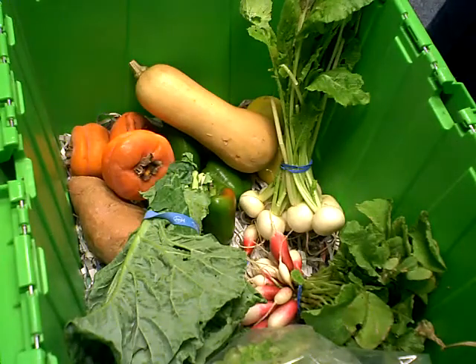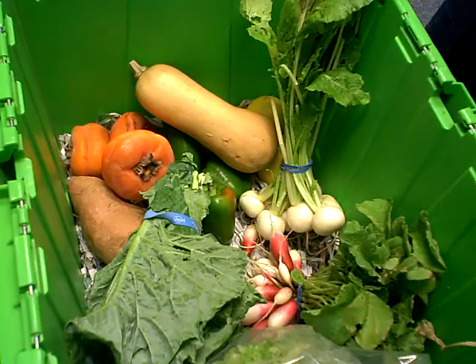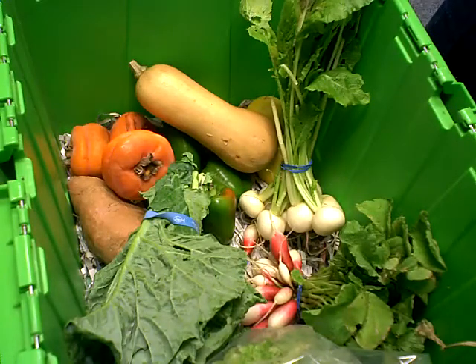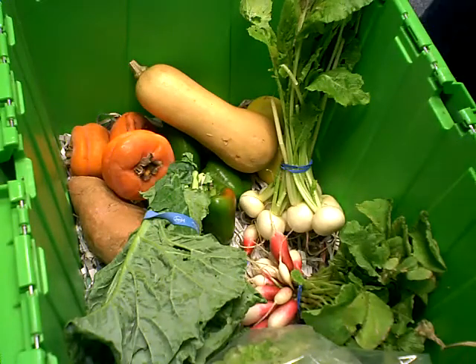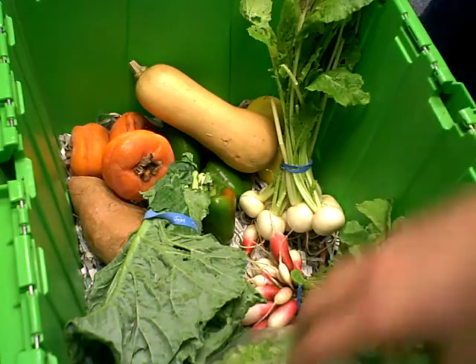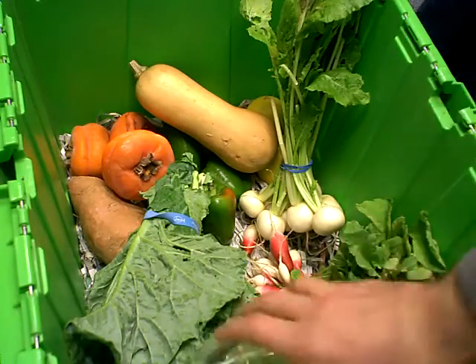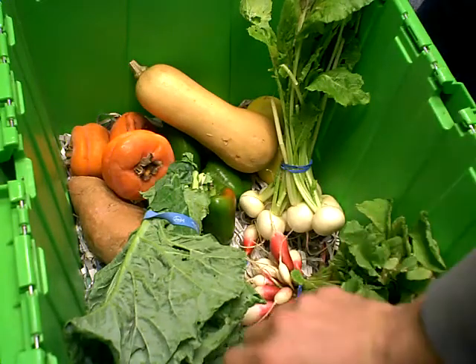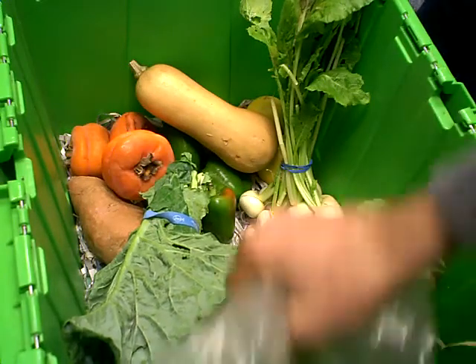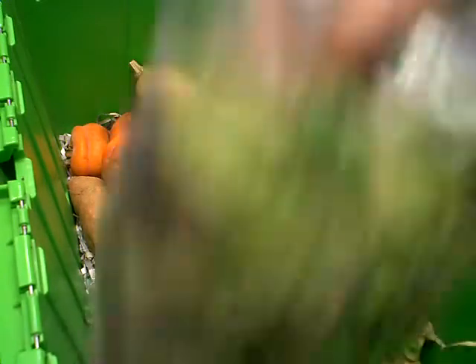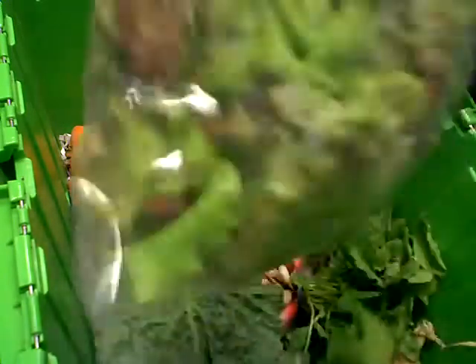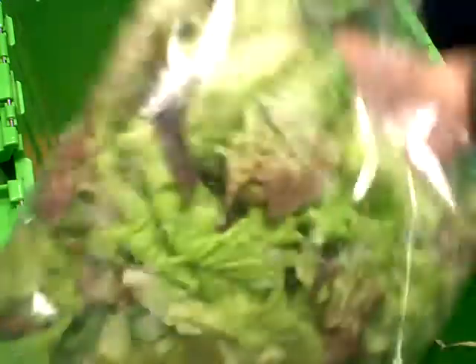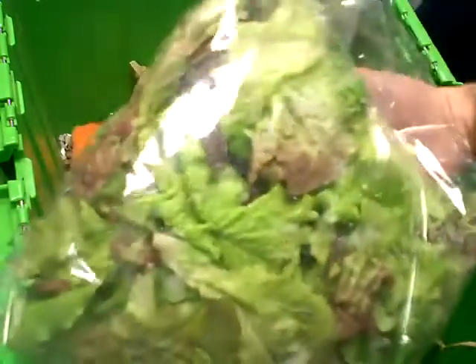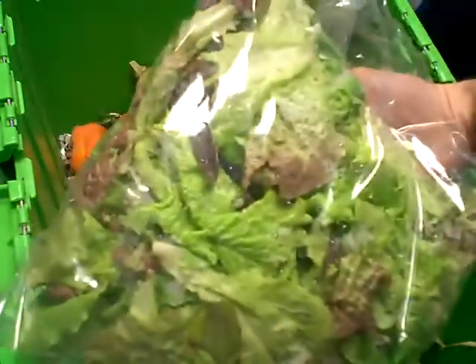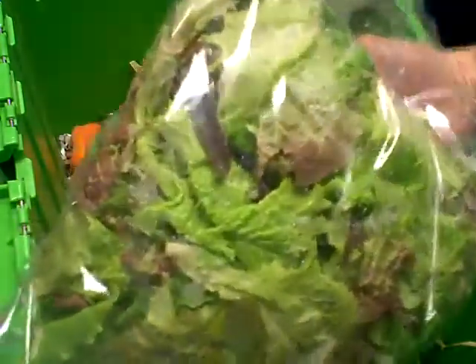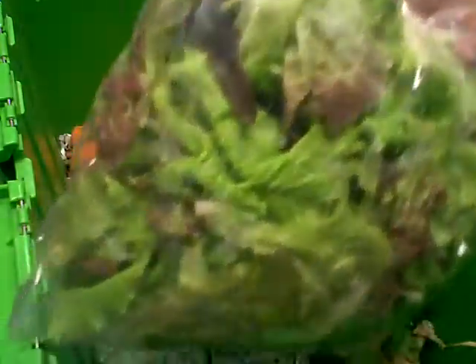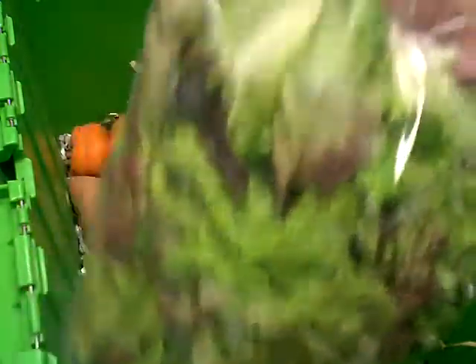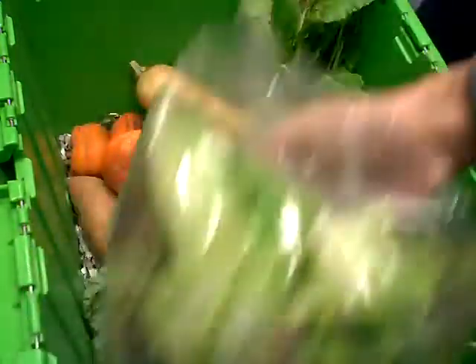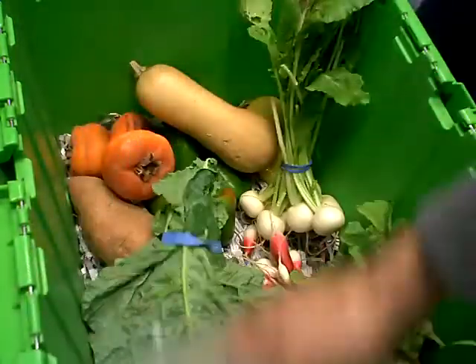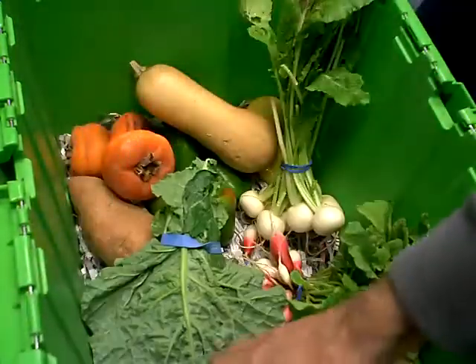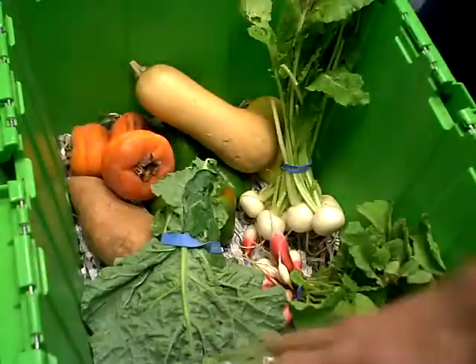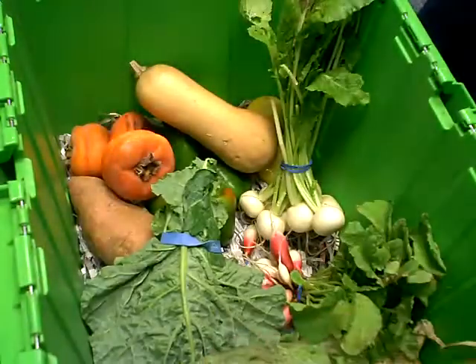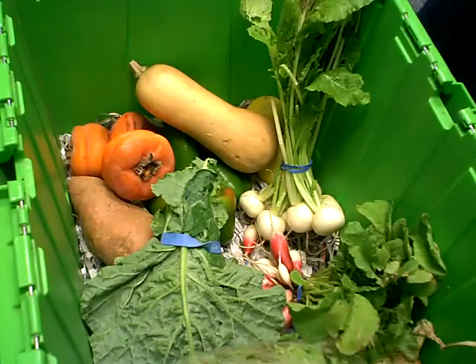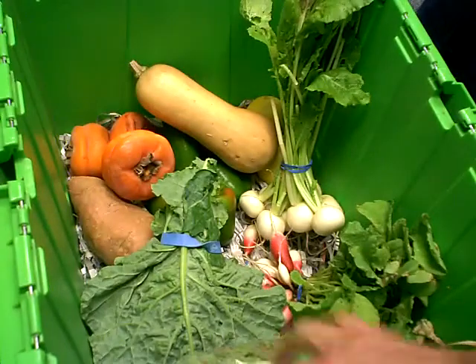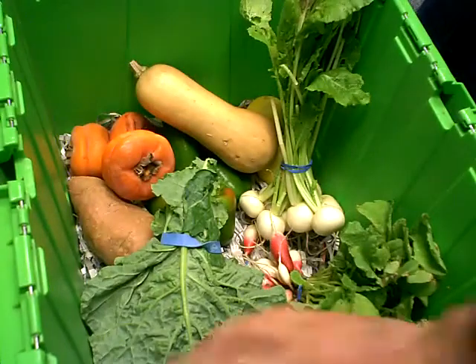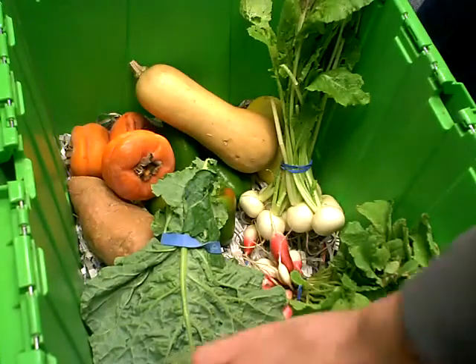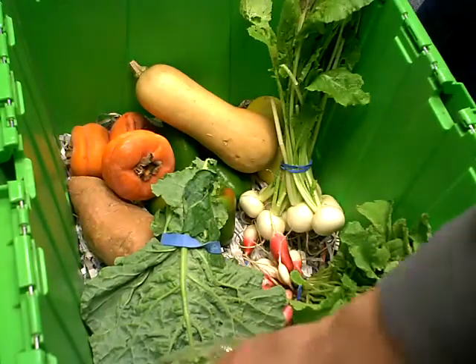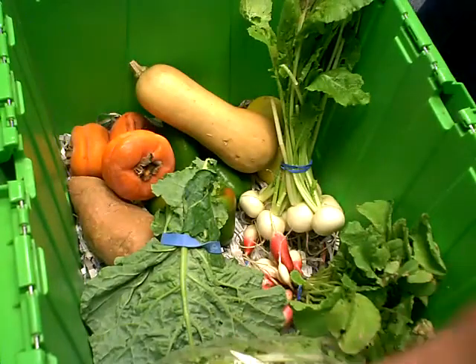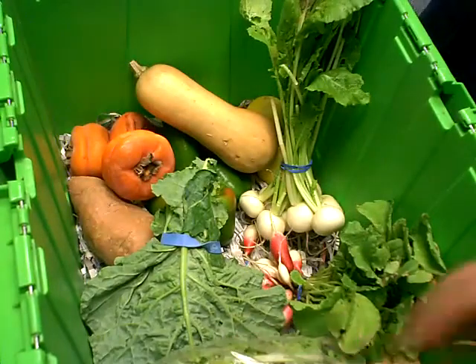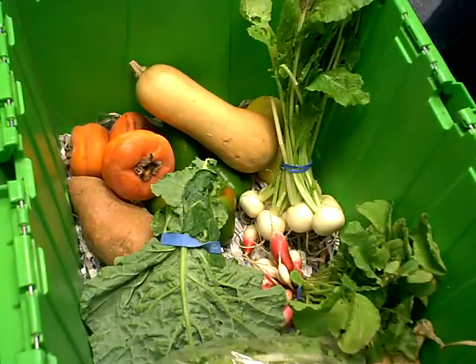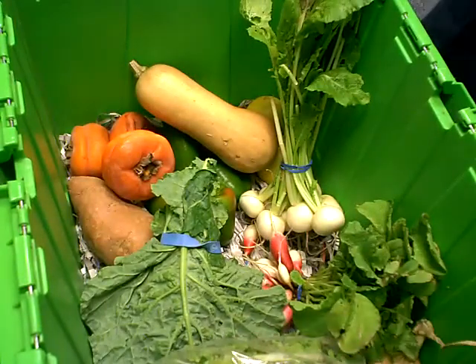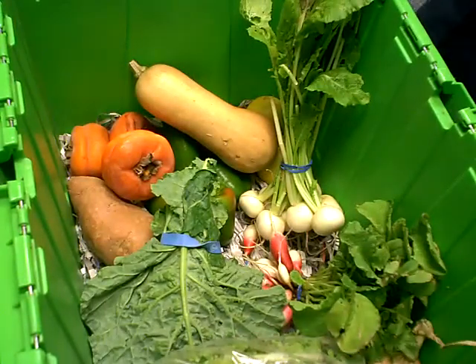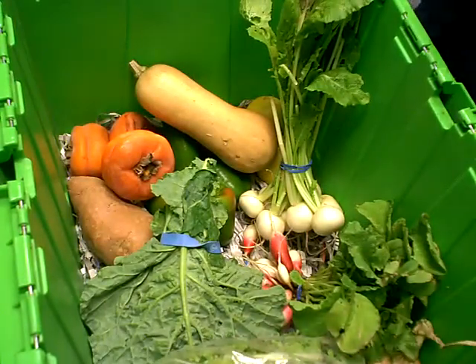Salad mix from My Father's Farm — it's a huge one. We have assorted peppers from Lundgren.